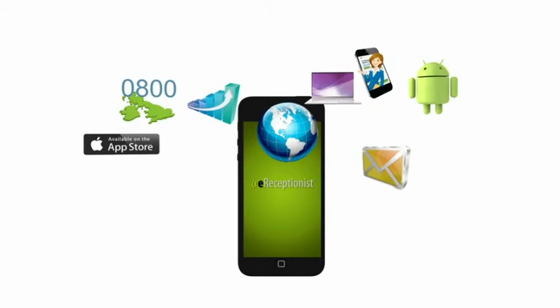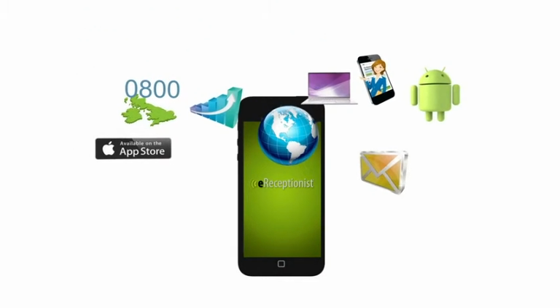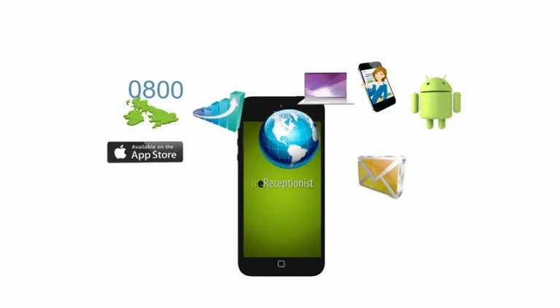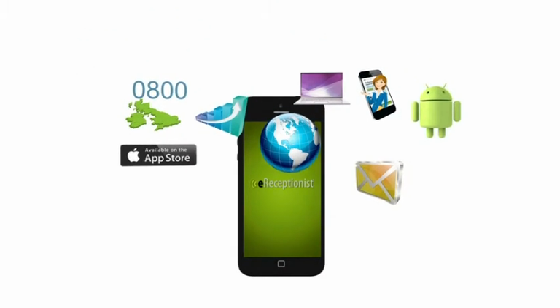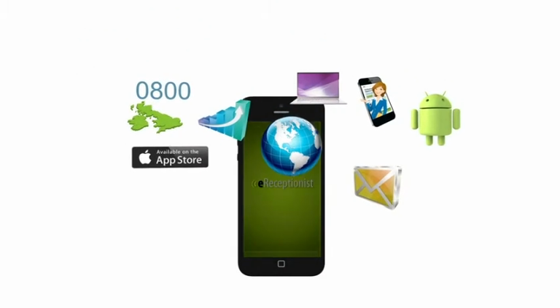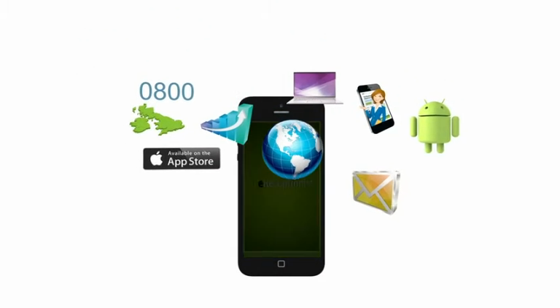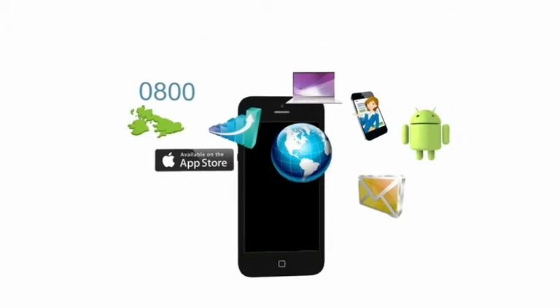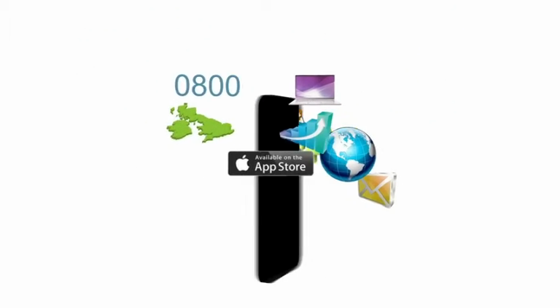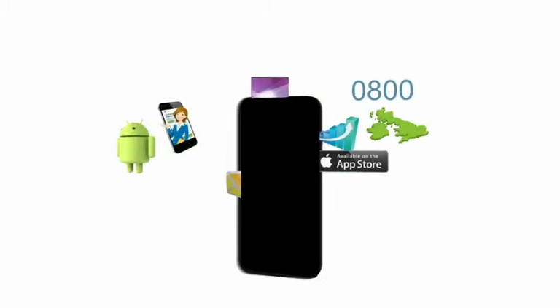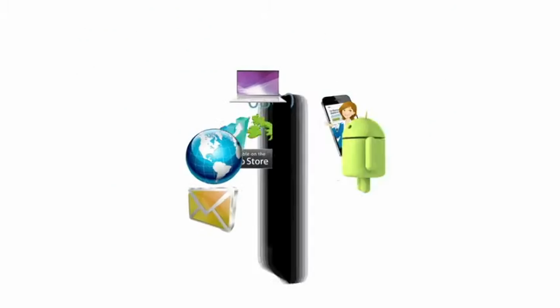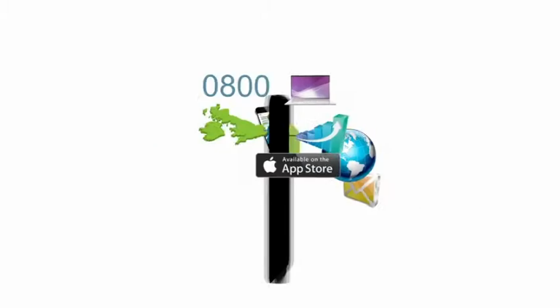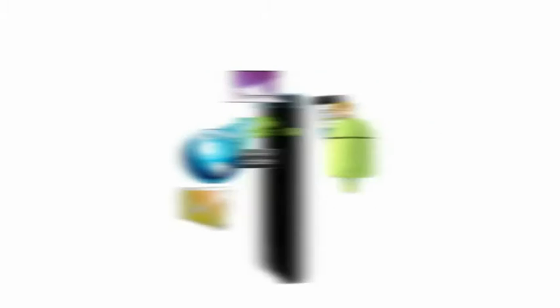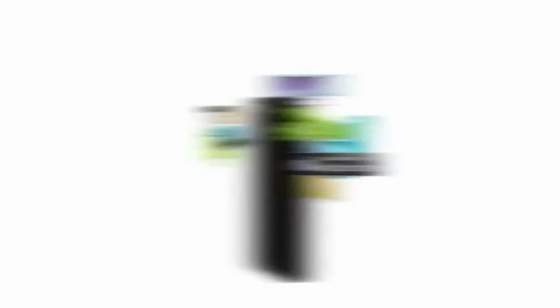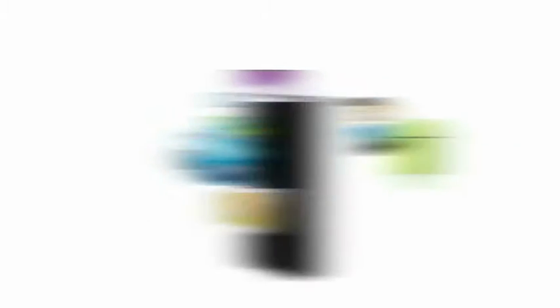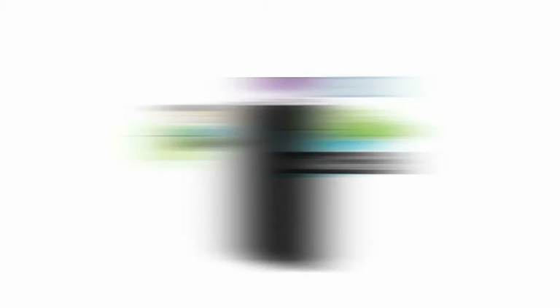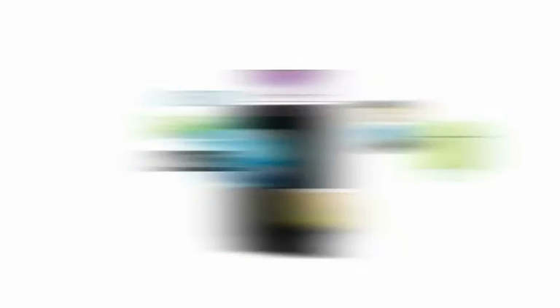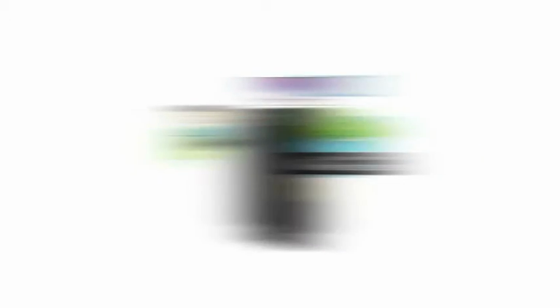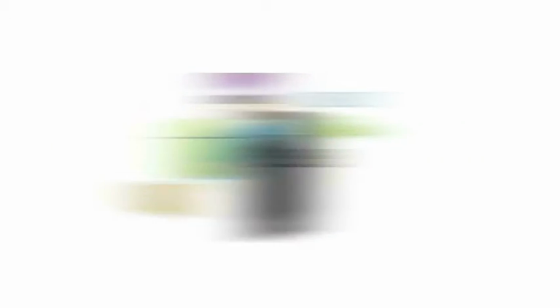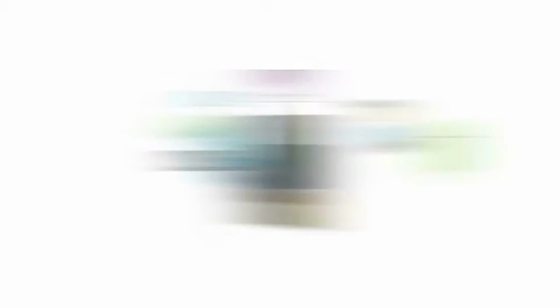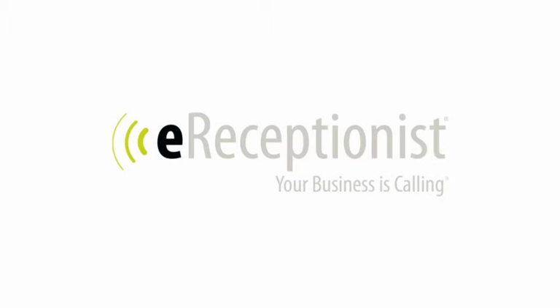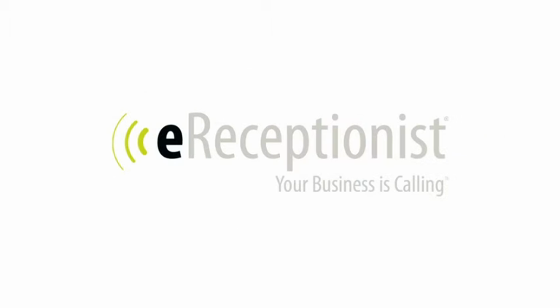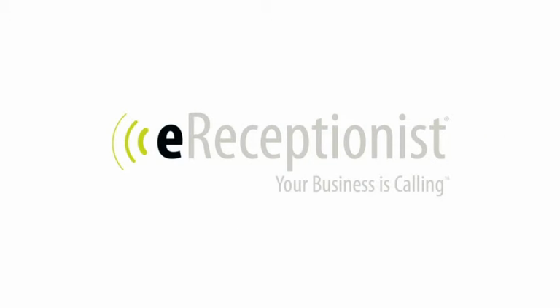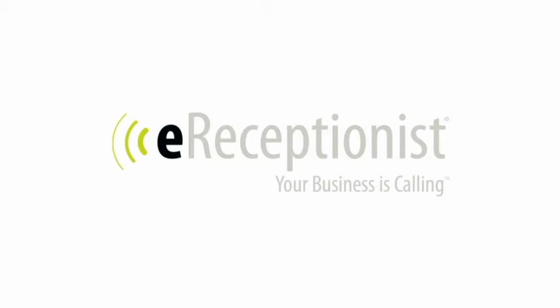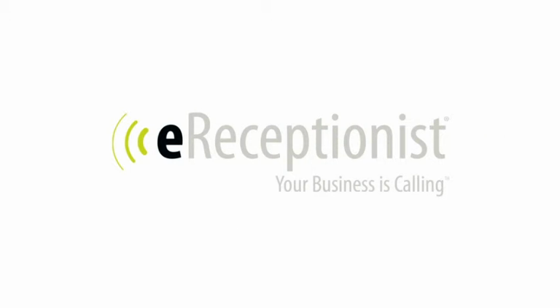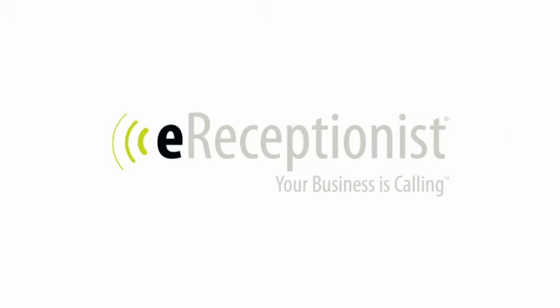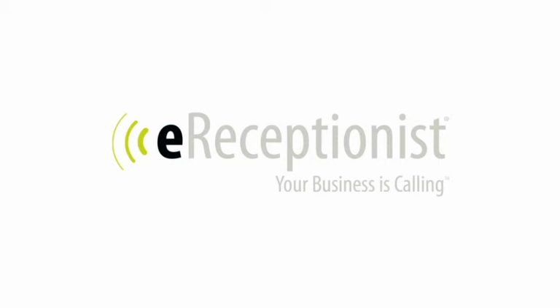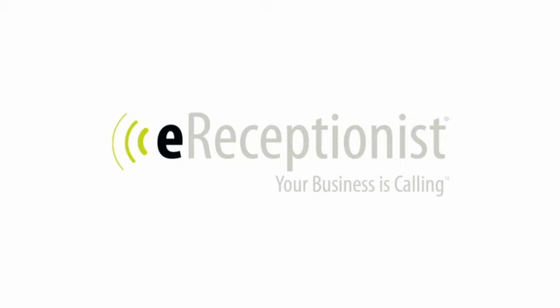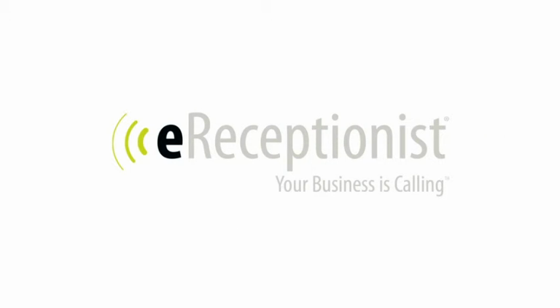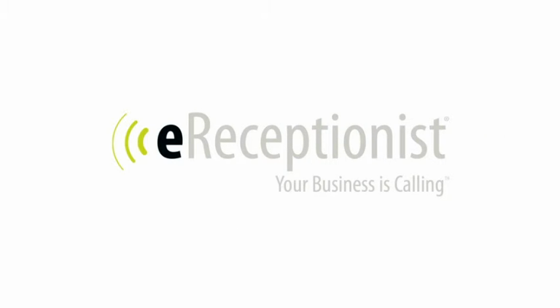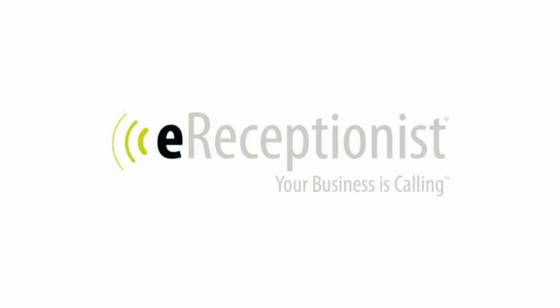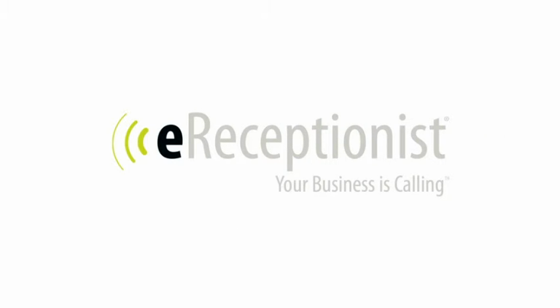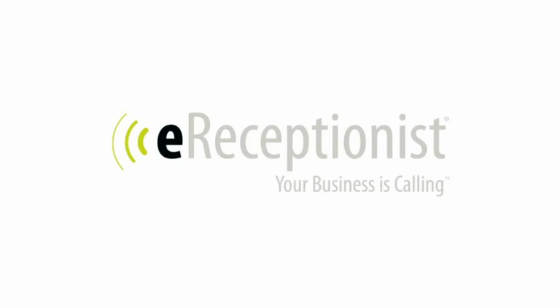So you can do business anytime, anywhere. Why not try eReceptionist for free right now? Your business will thank you.